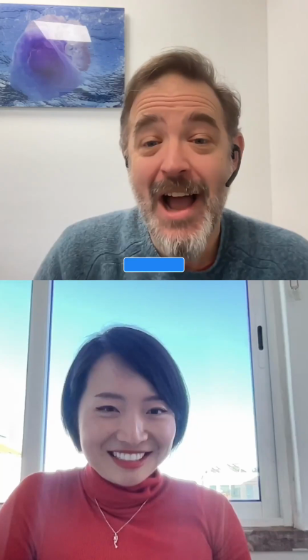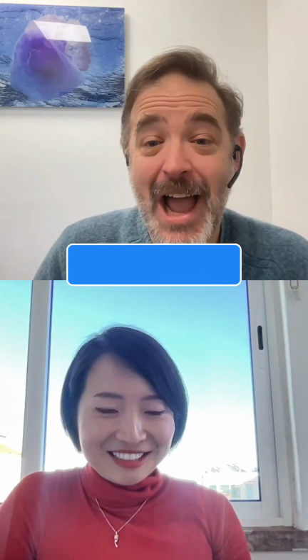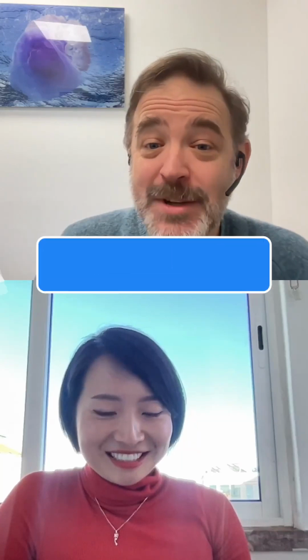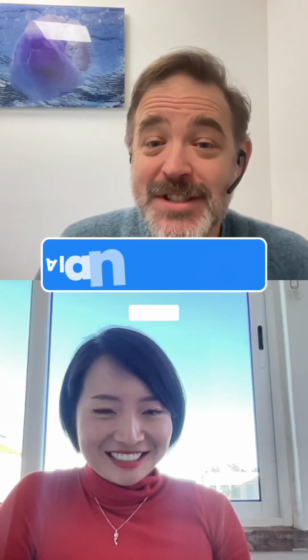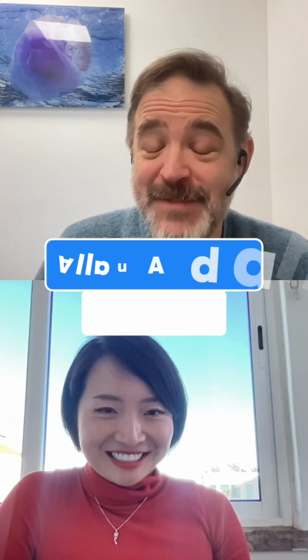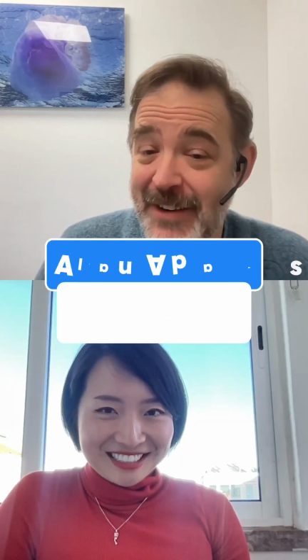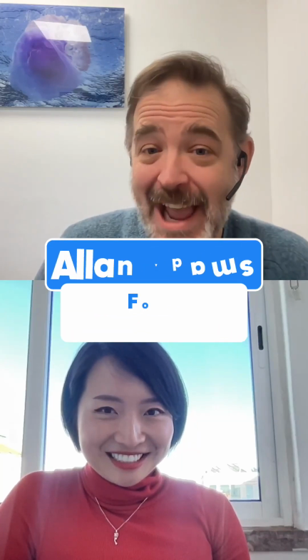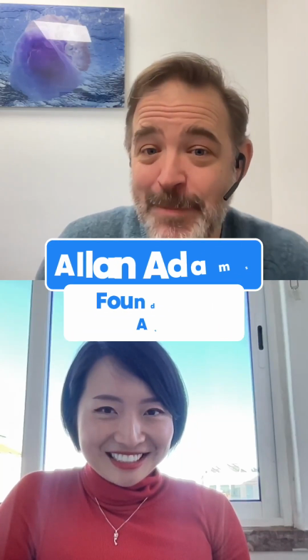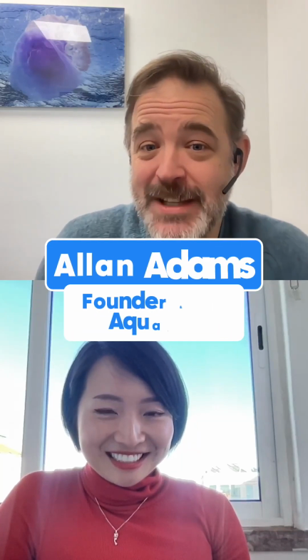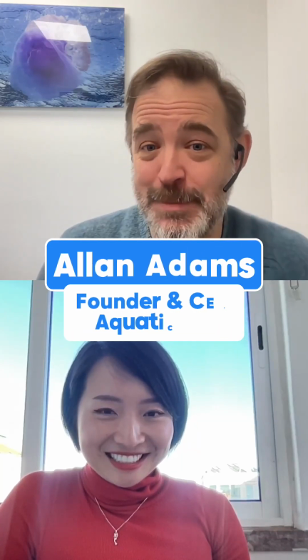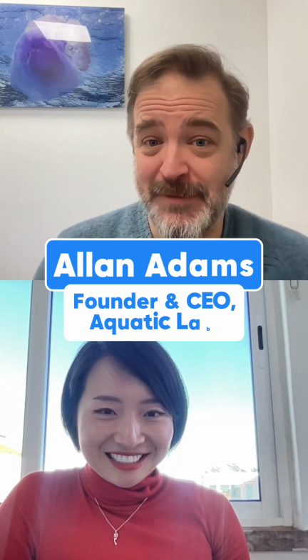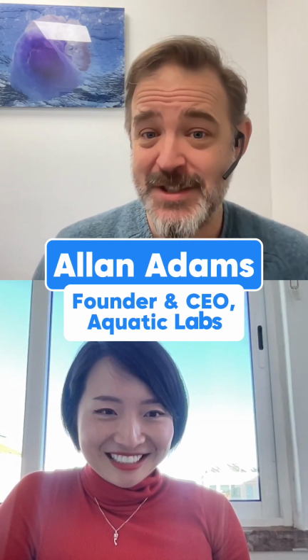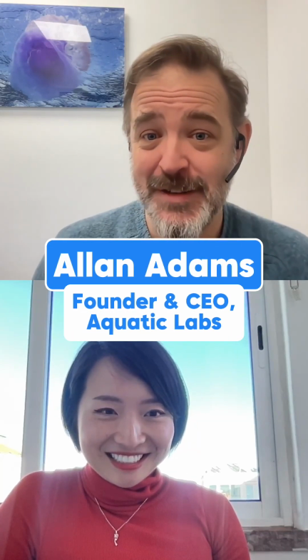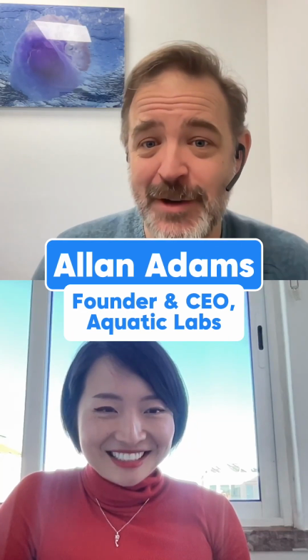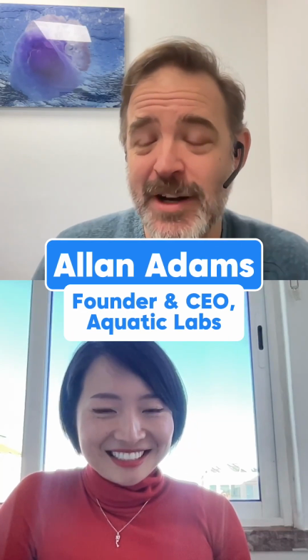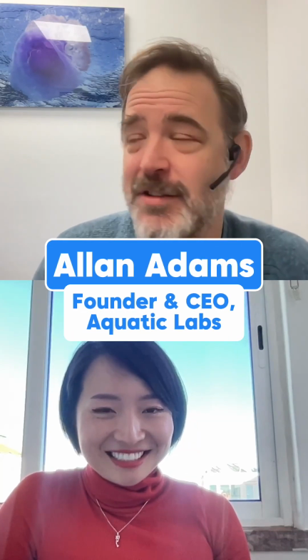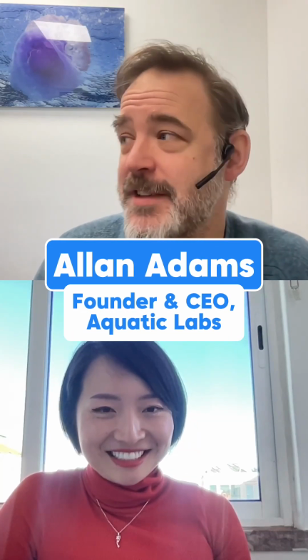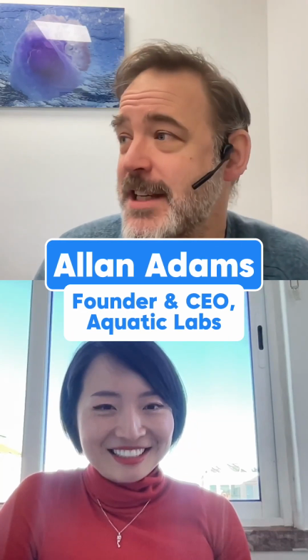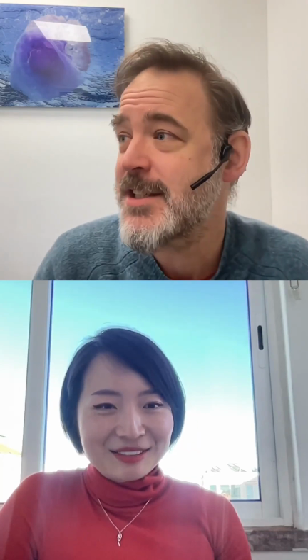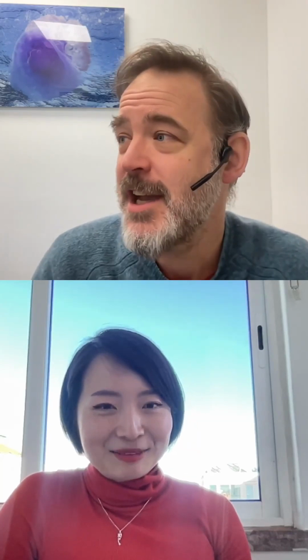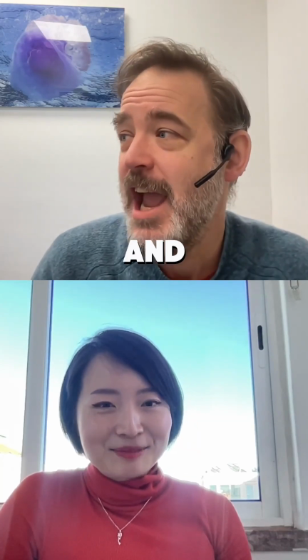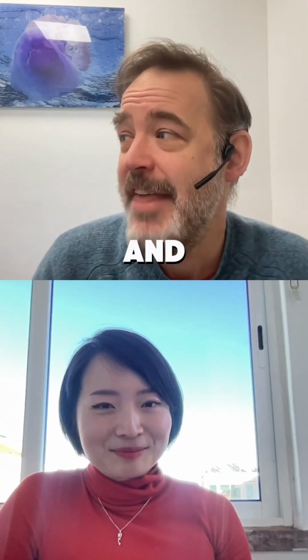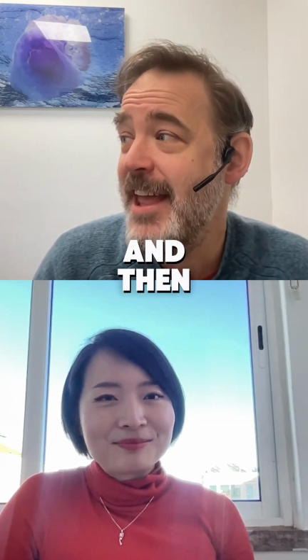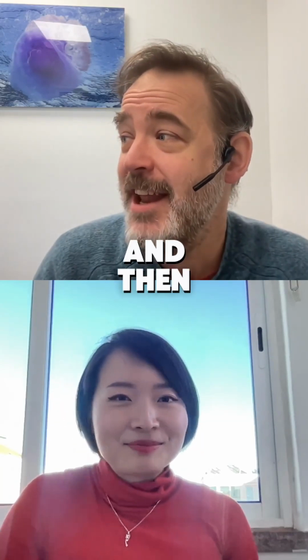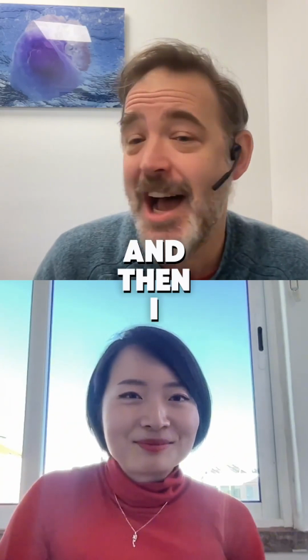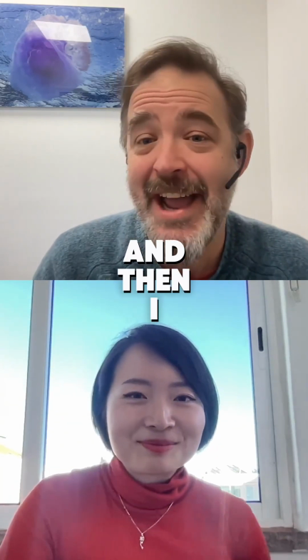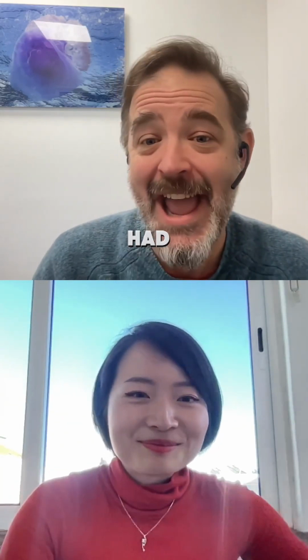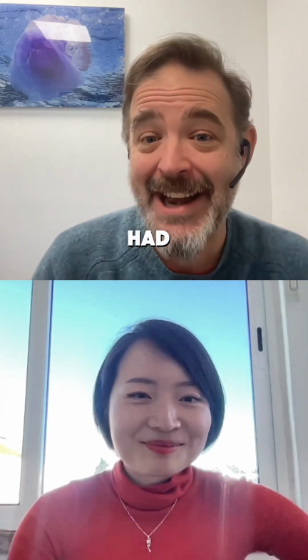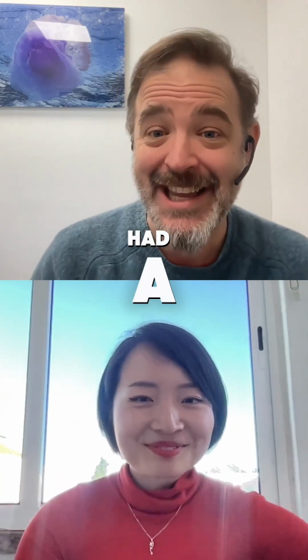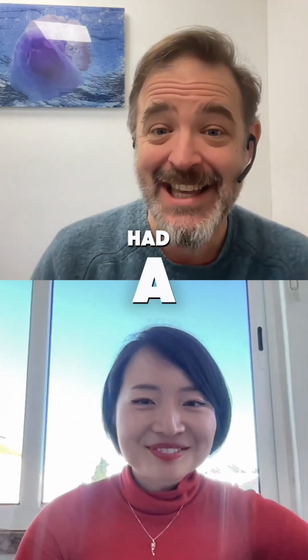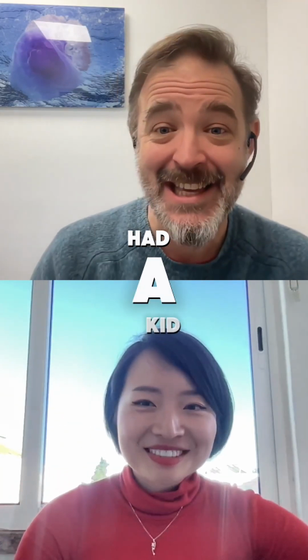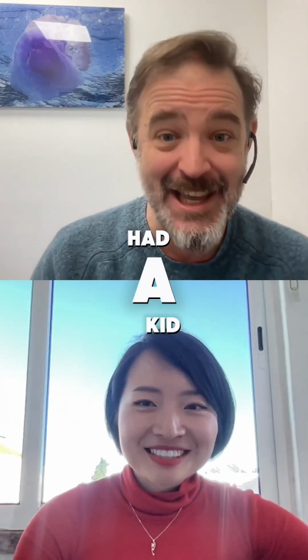I was very happy as a professor of theoretical physics, and then I had a kid.